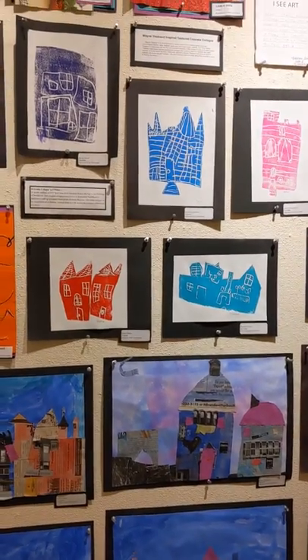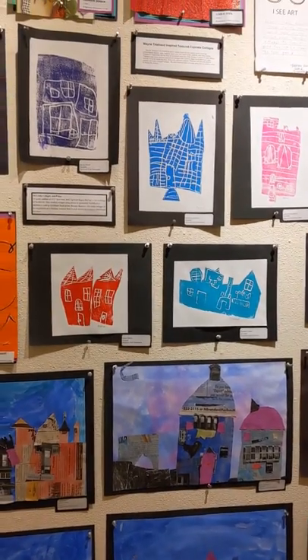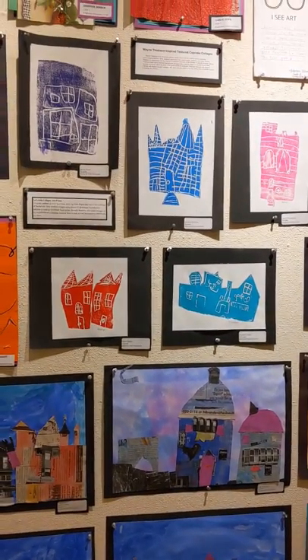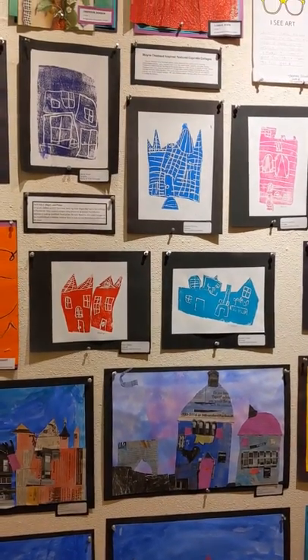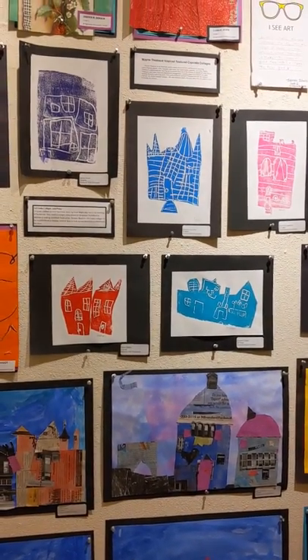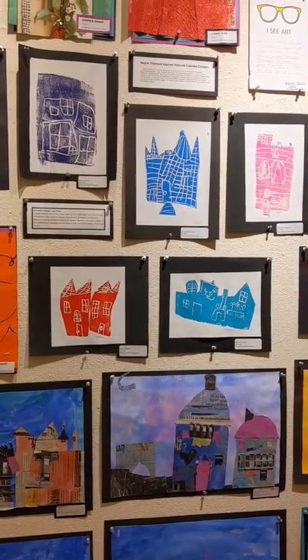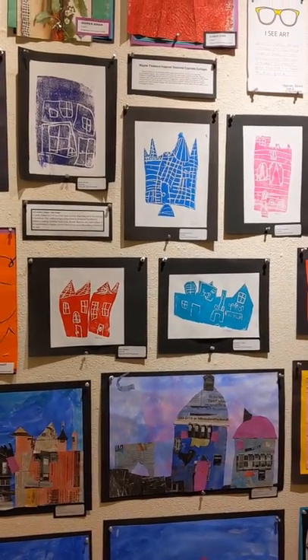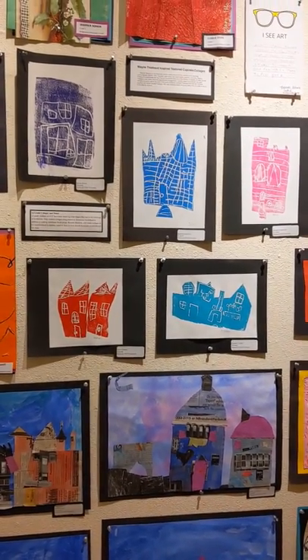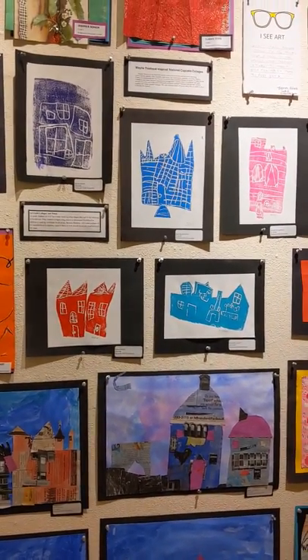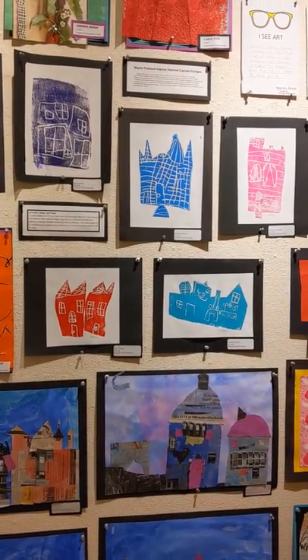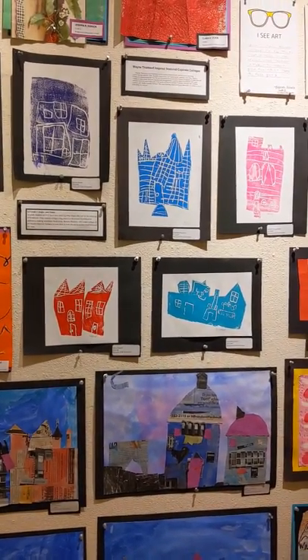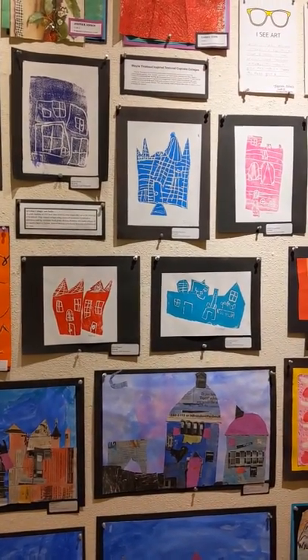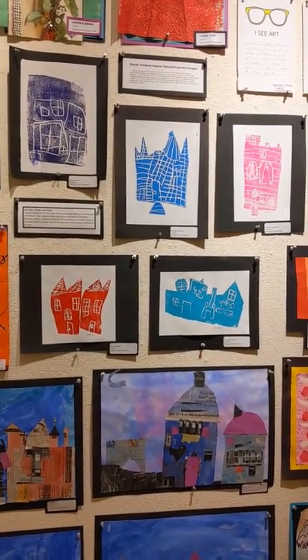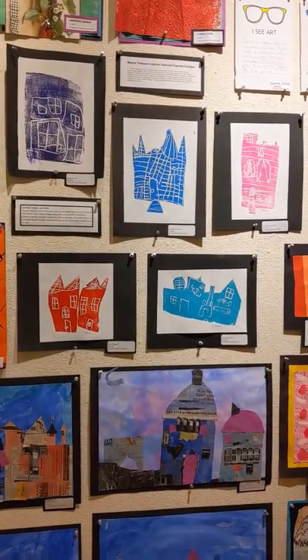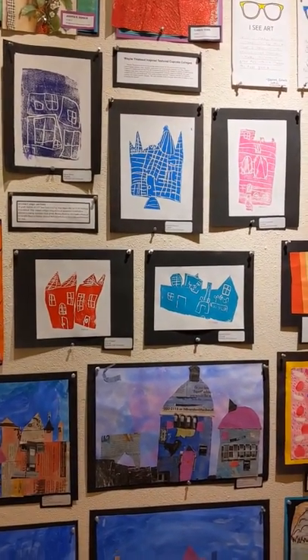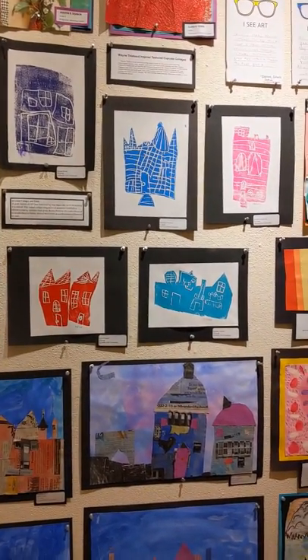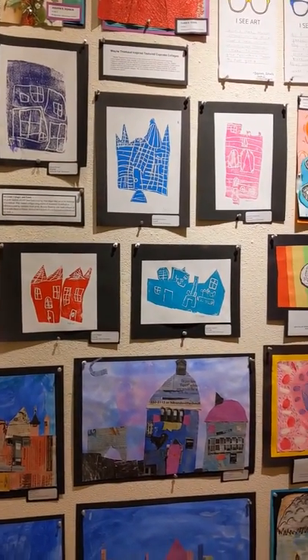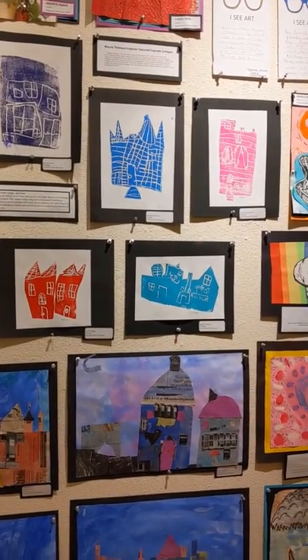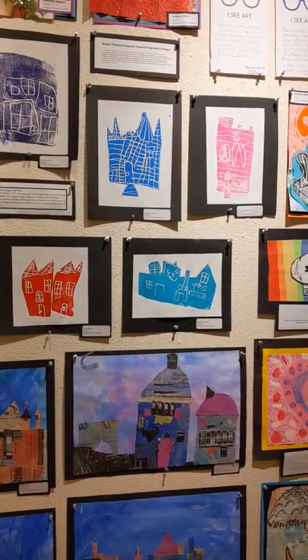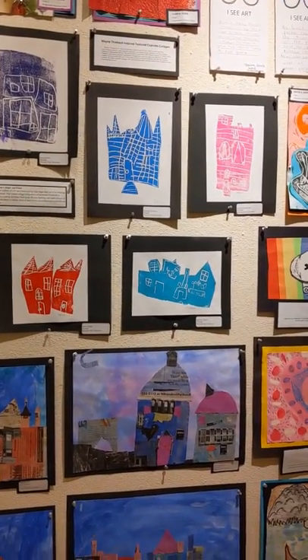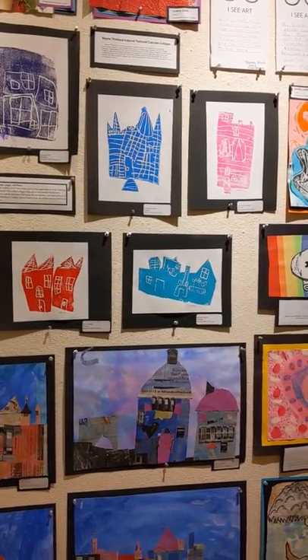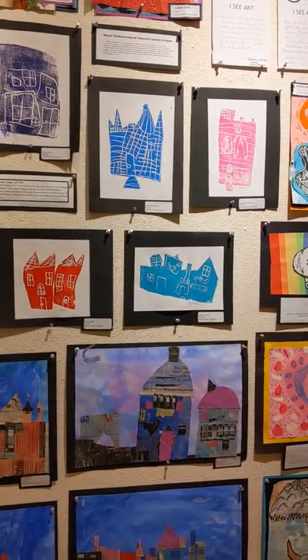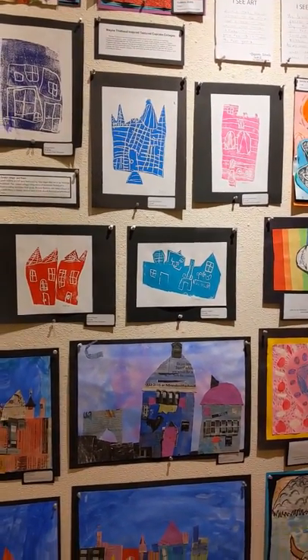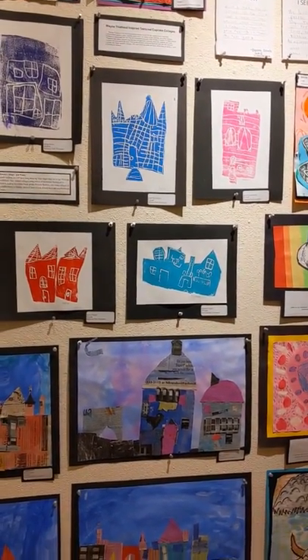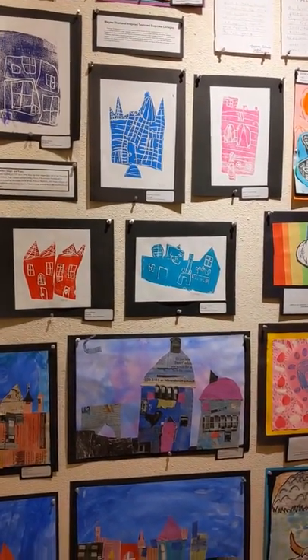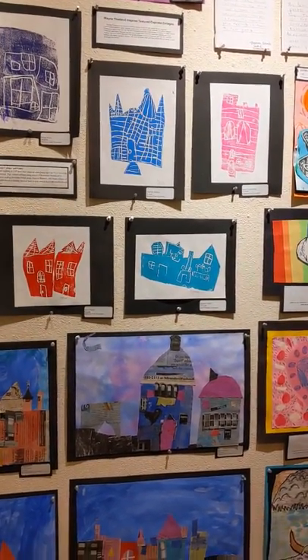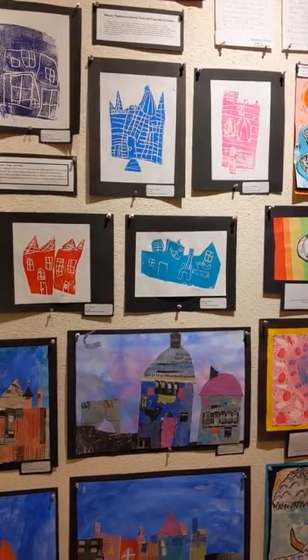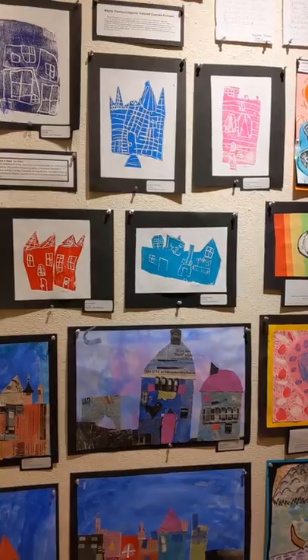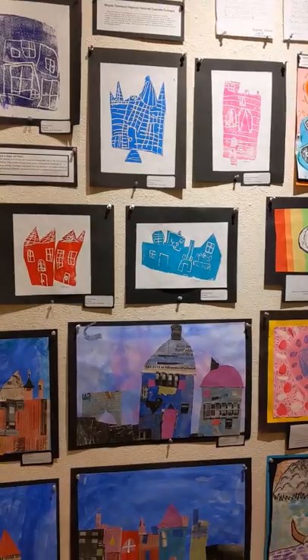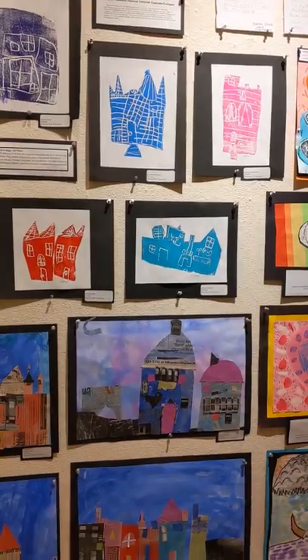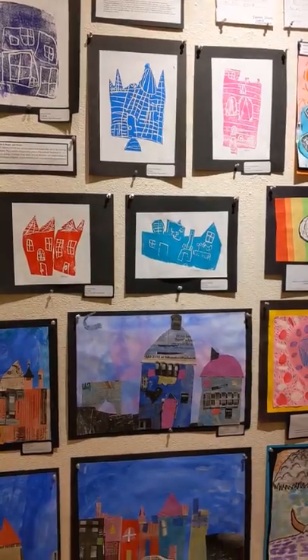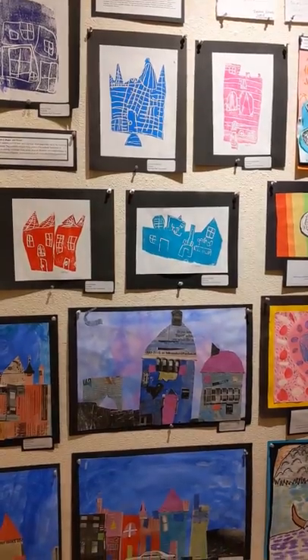Thinking about what shapes might they find in their immediate neighborhood and how could they get inspiration from where they live.